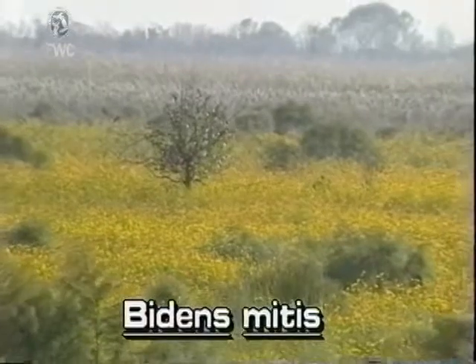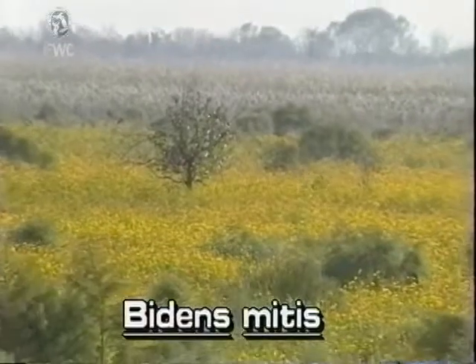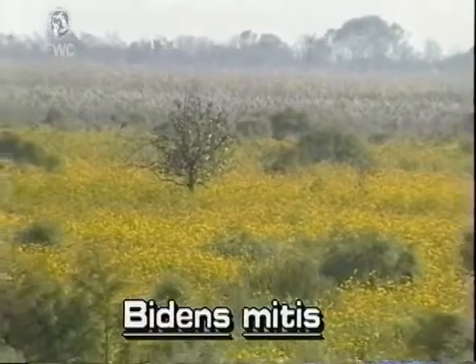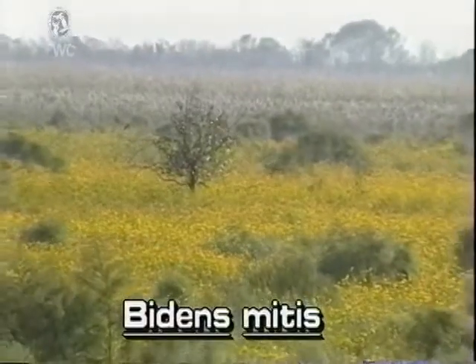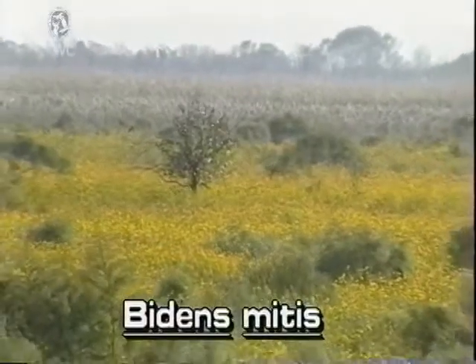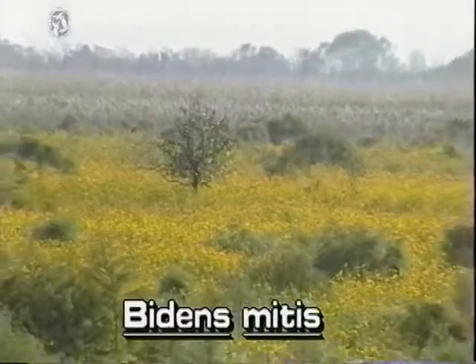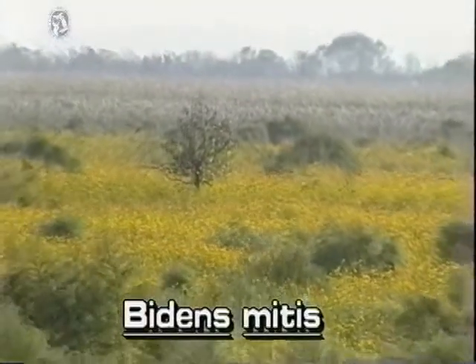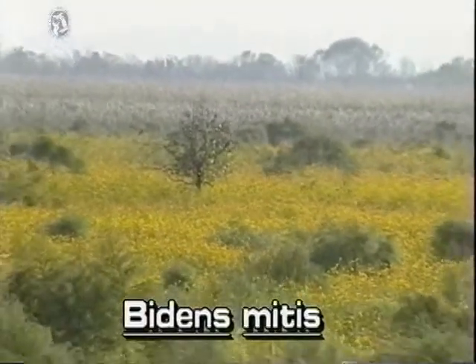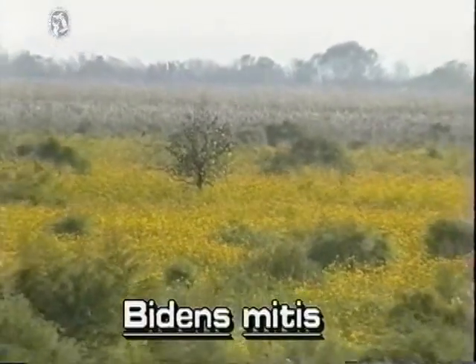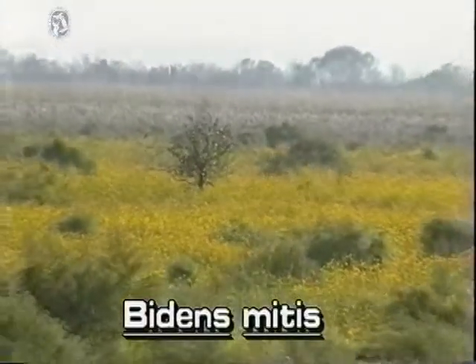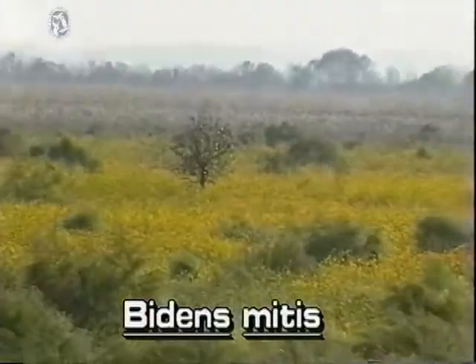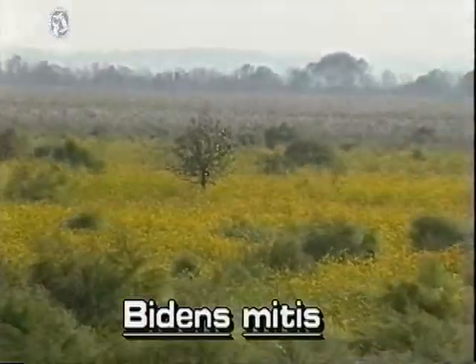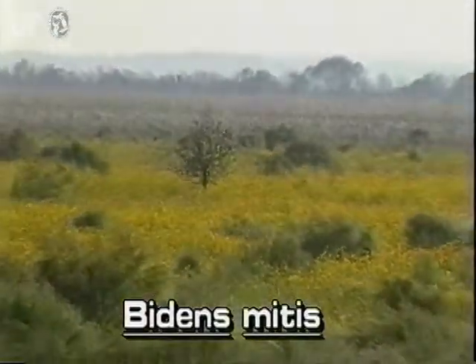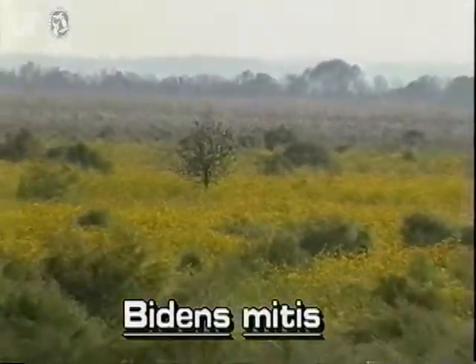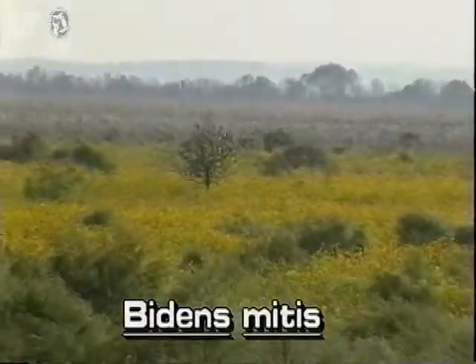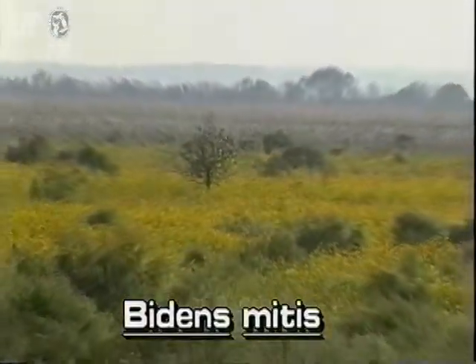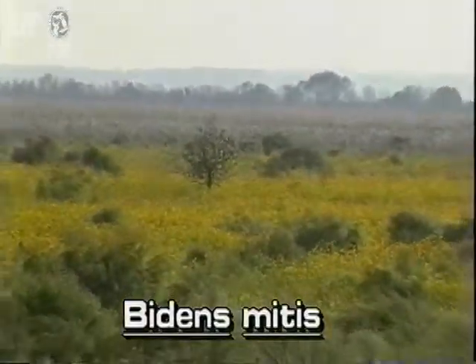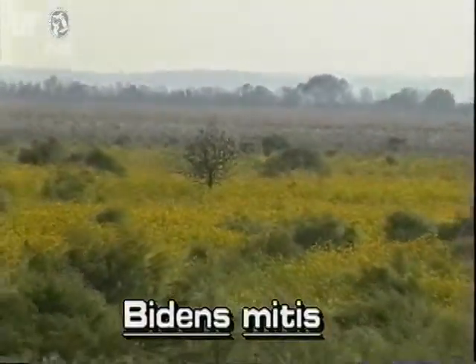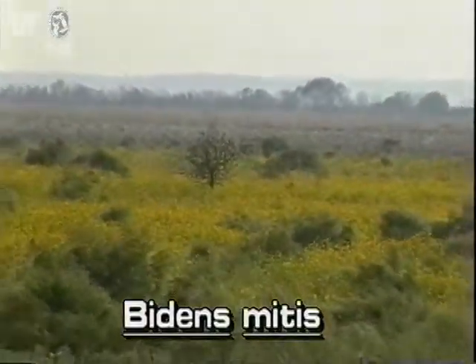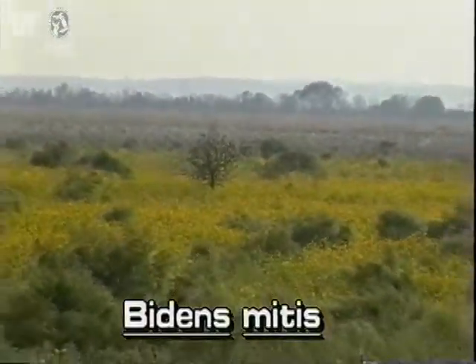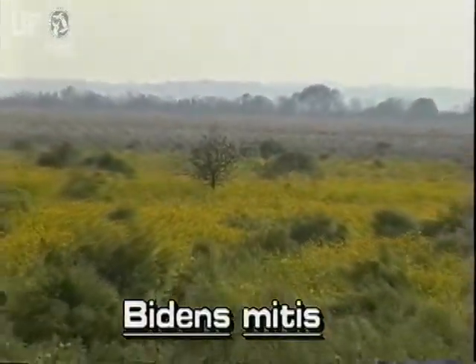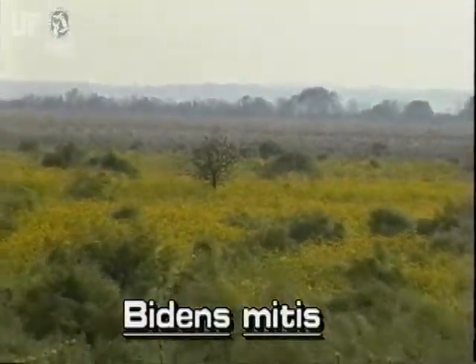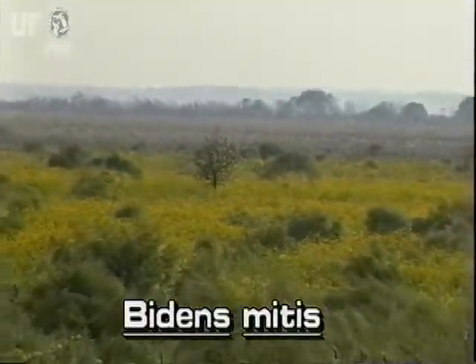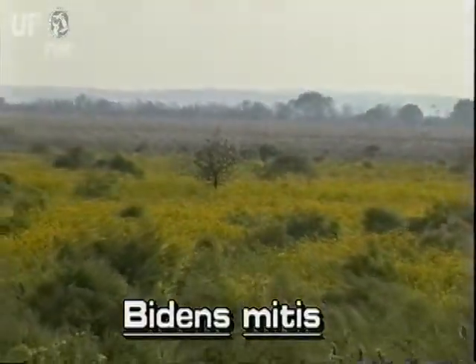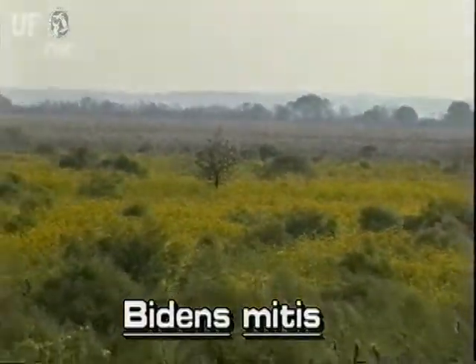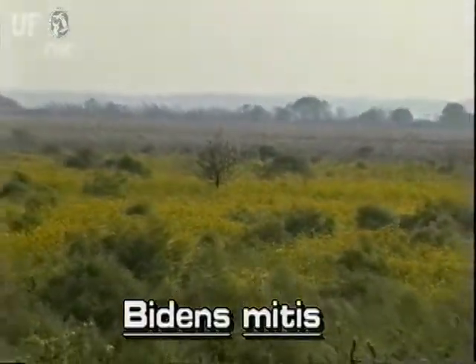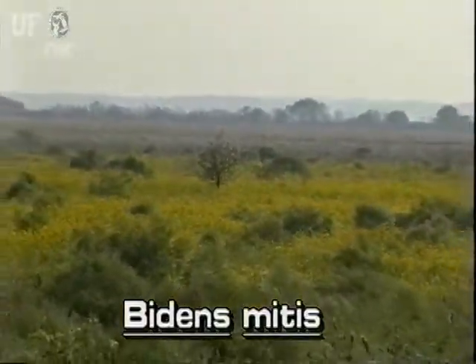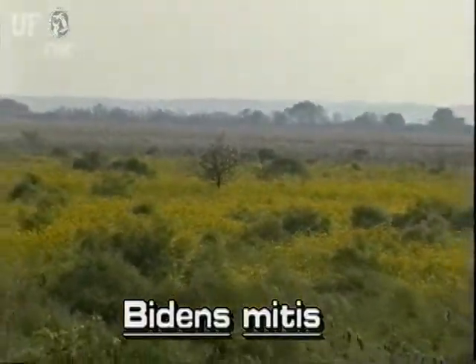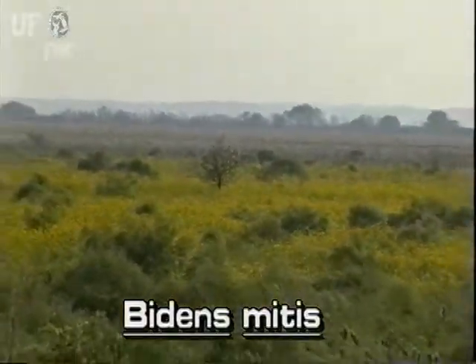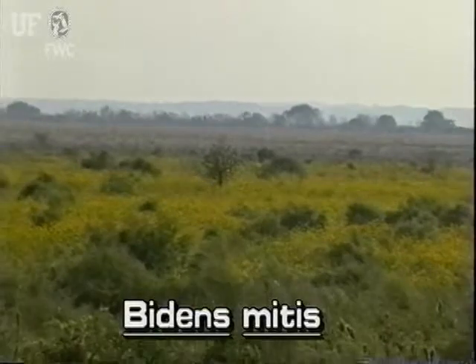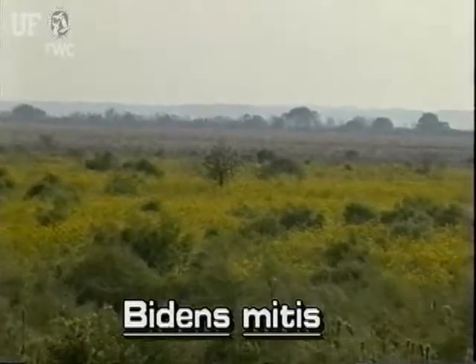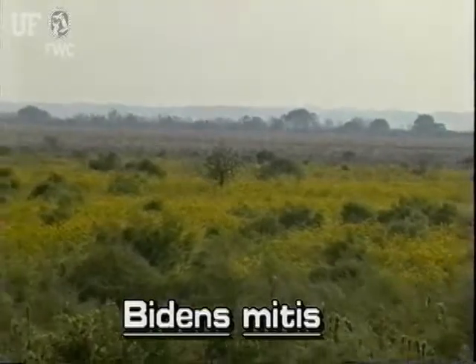Burmarigold occurs throughout Florida. It is found in open marshy areas.